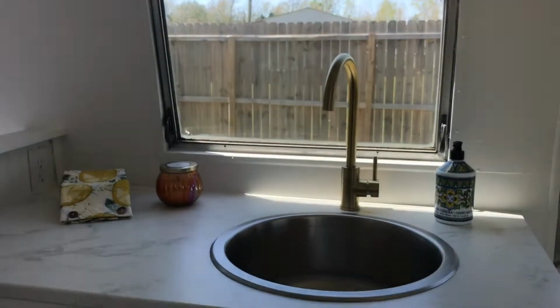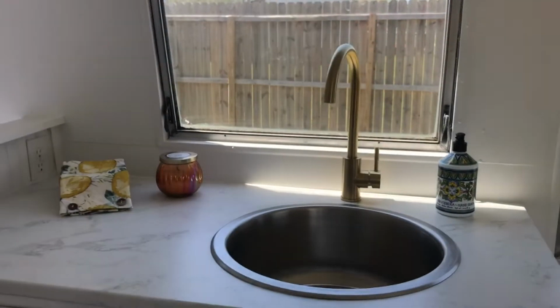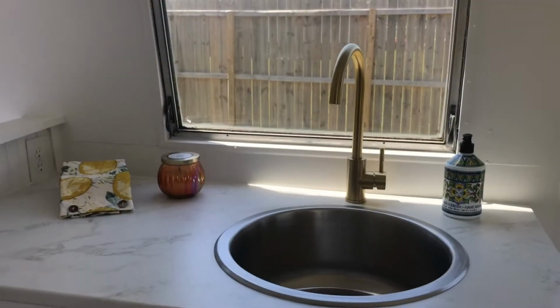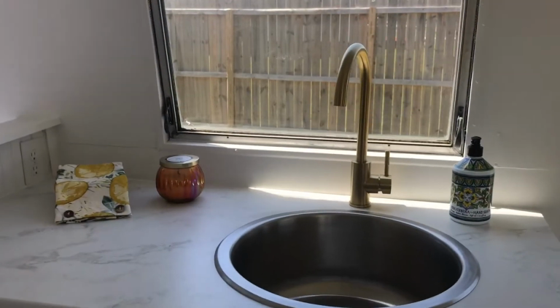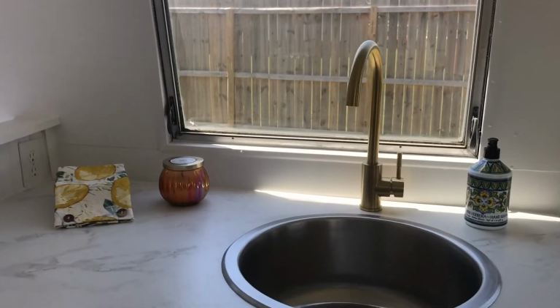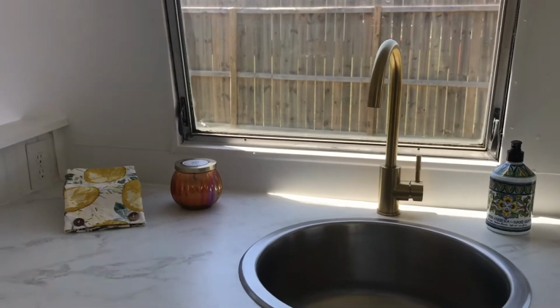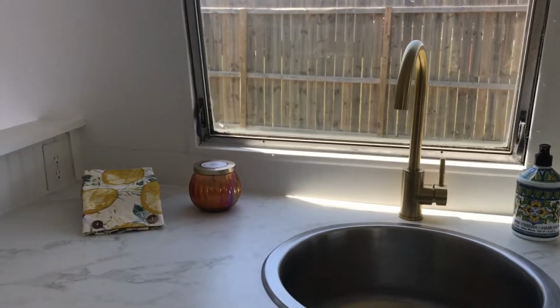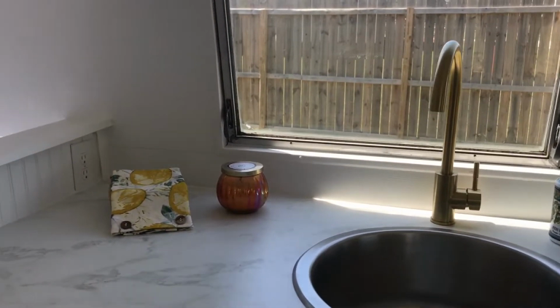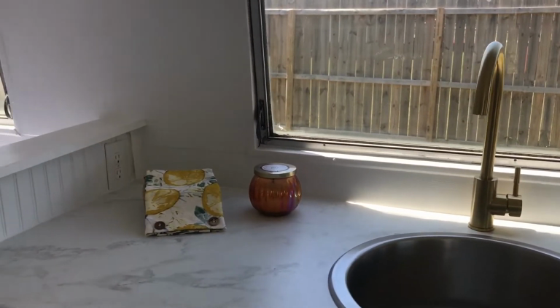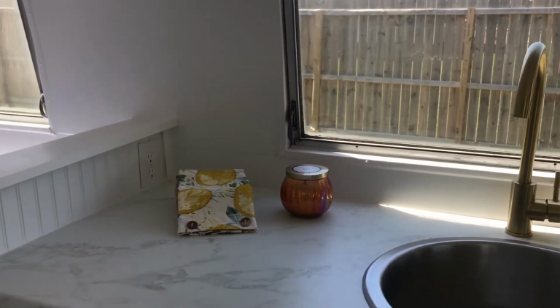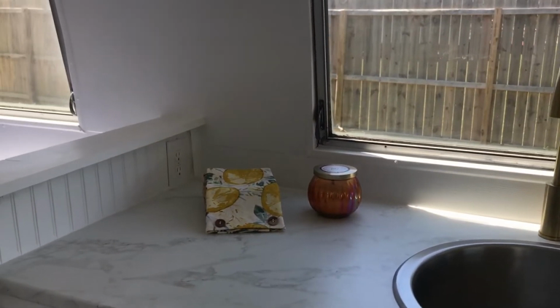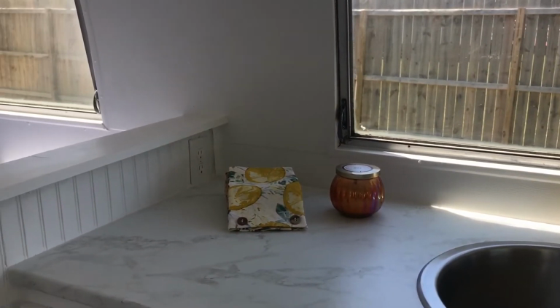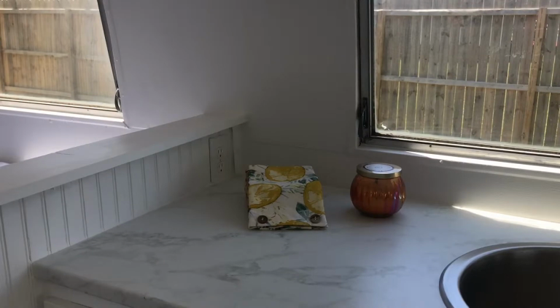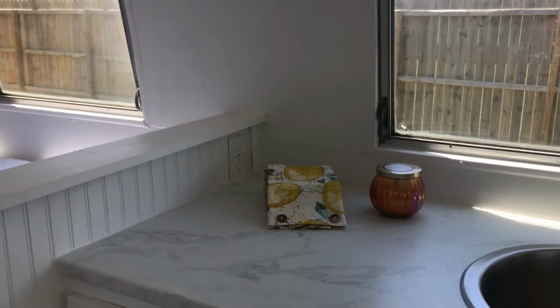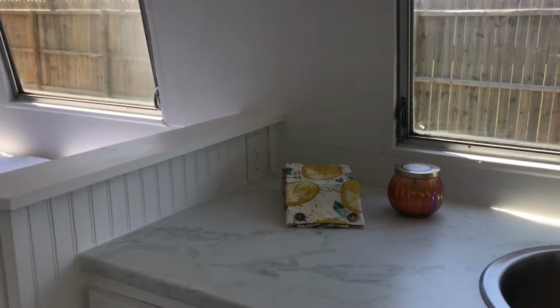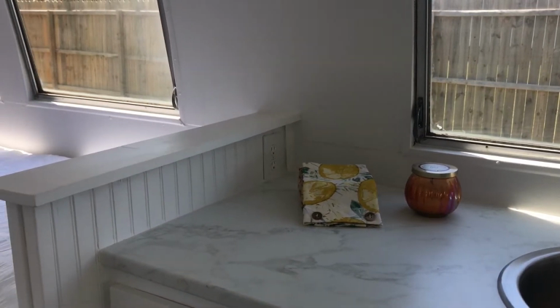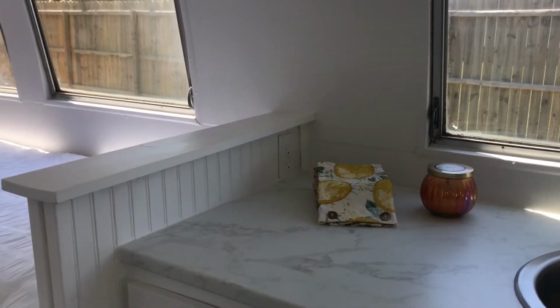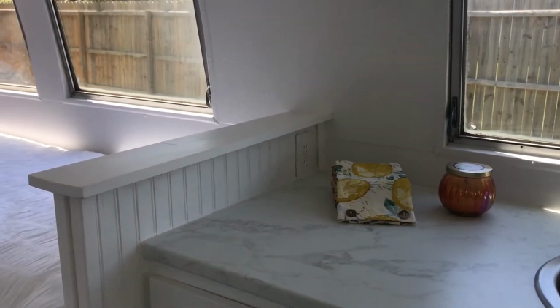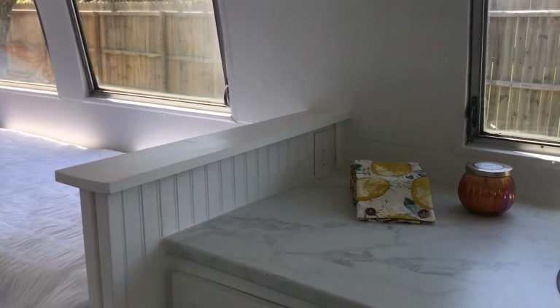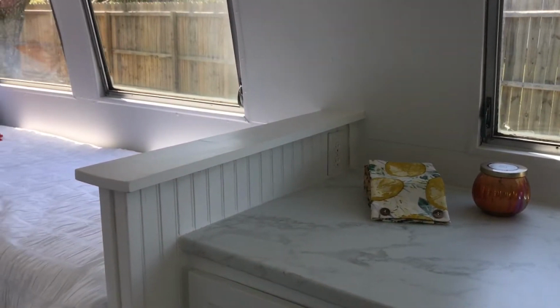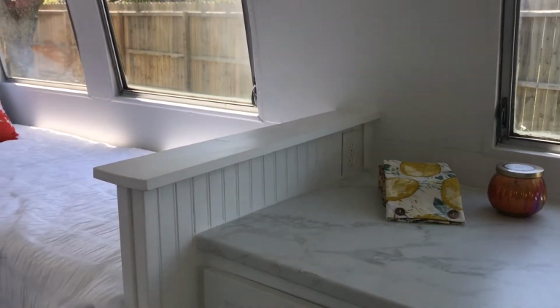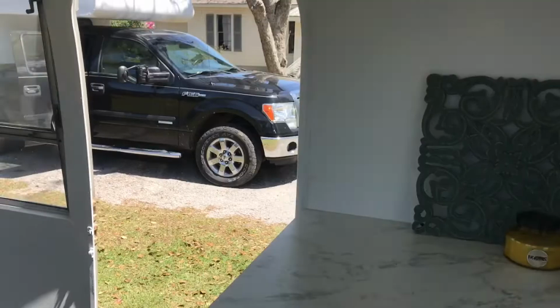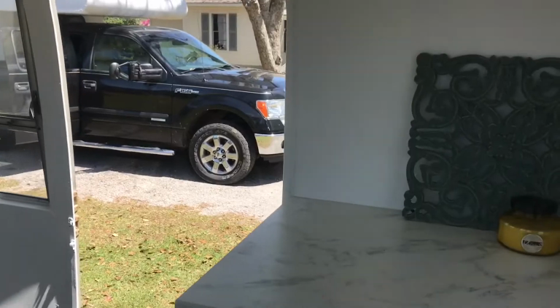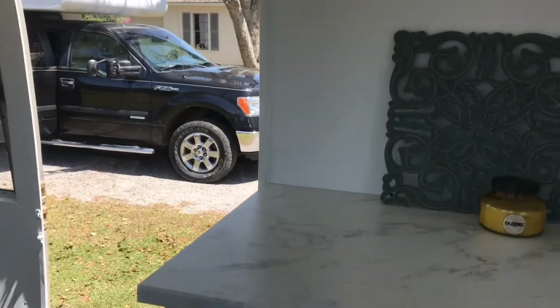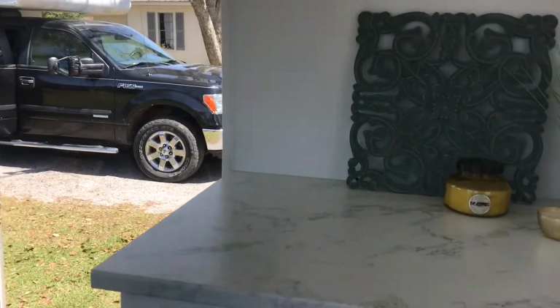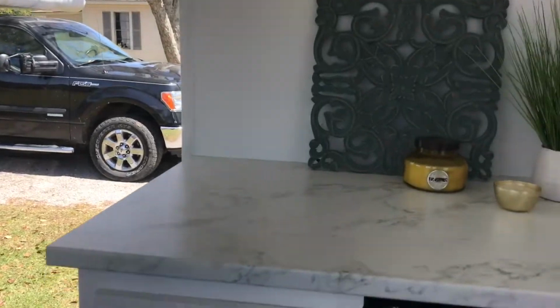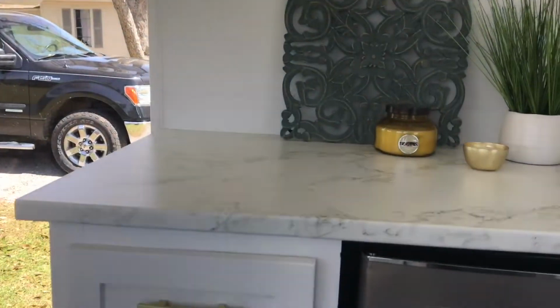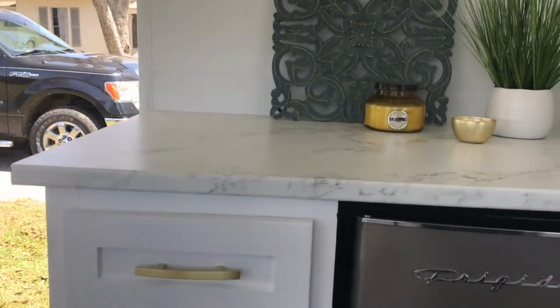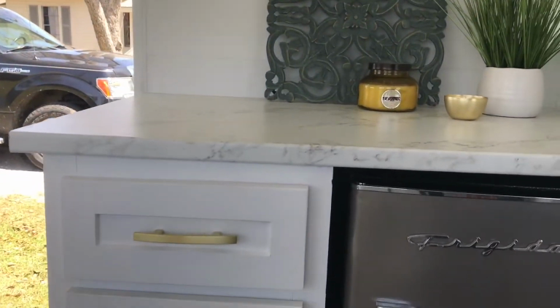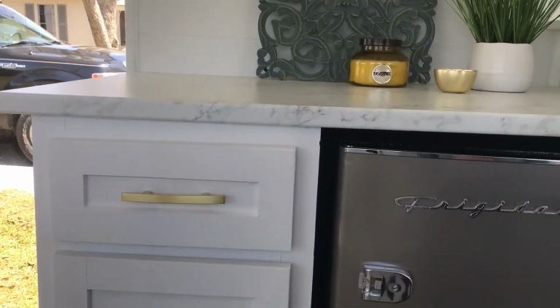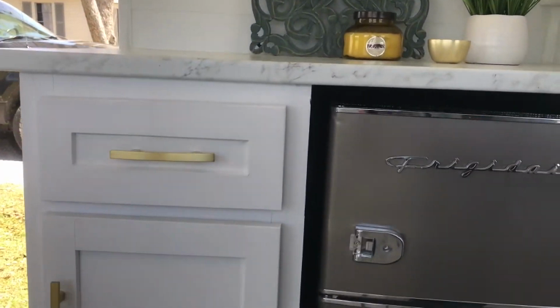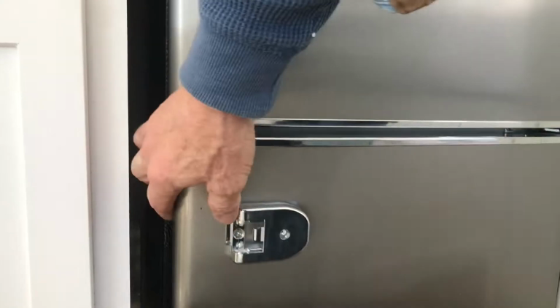I love the countertops and kitchen sink. There's a new refrigerator under this counter.